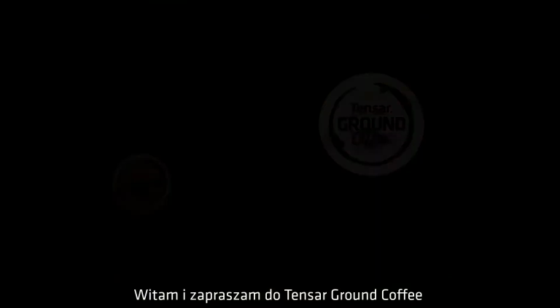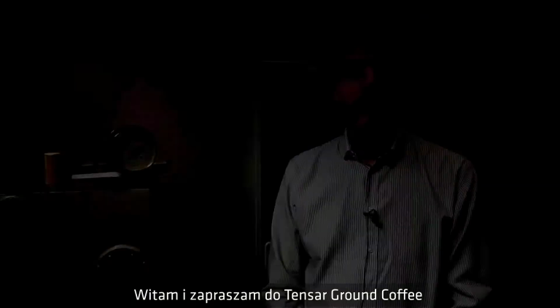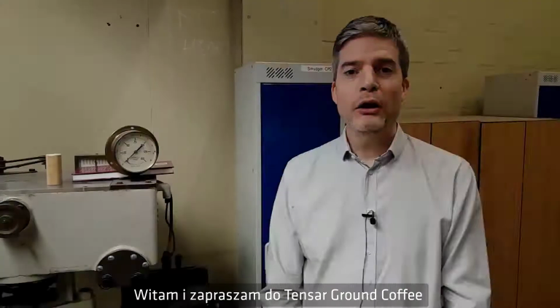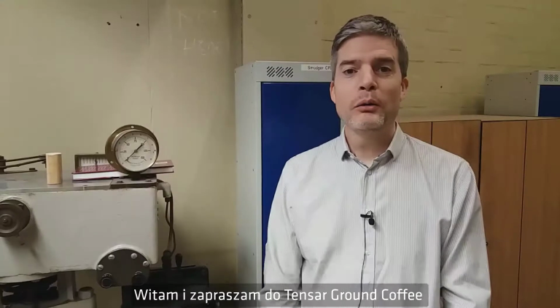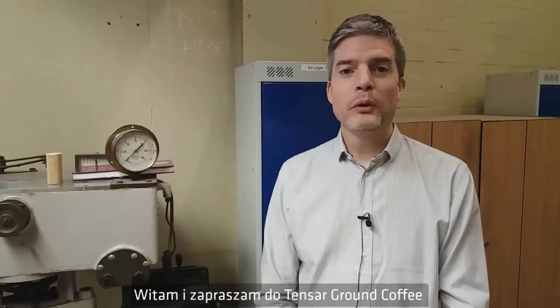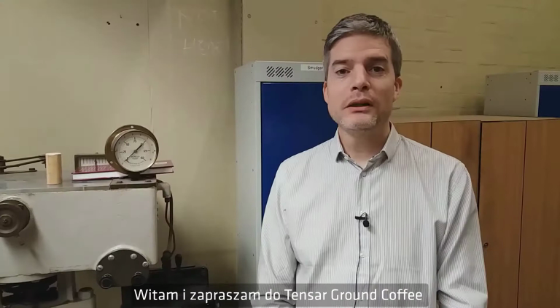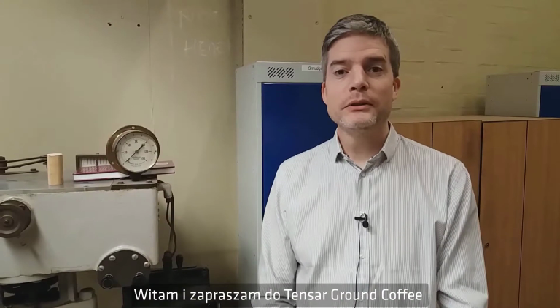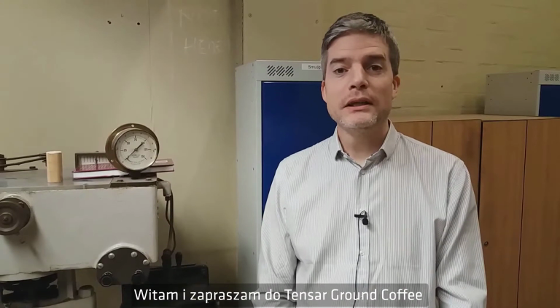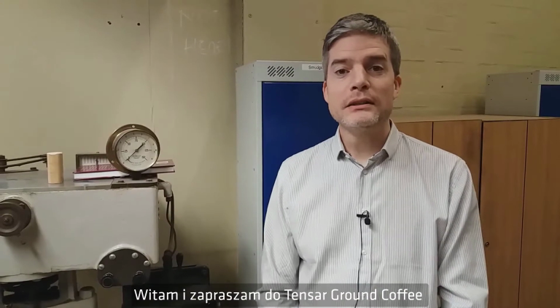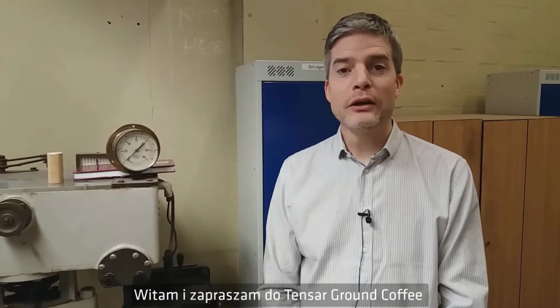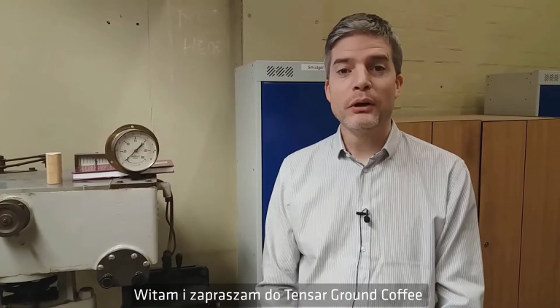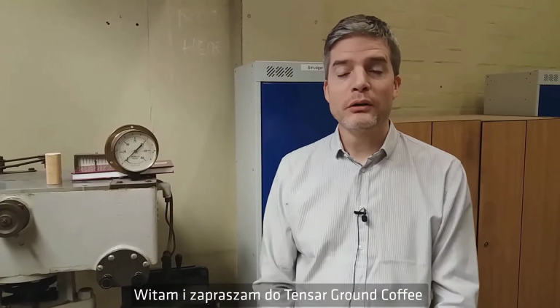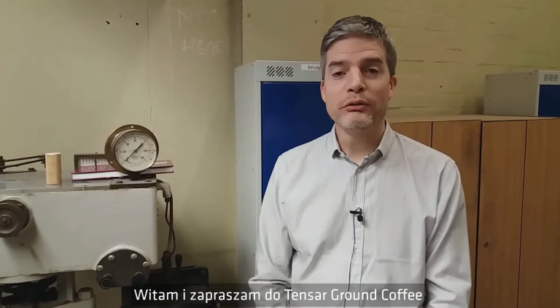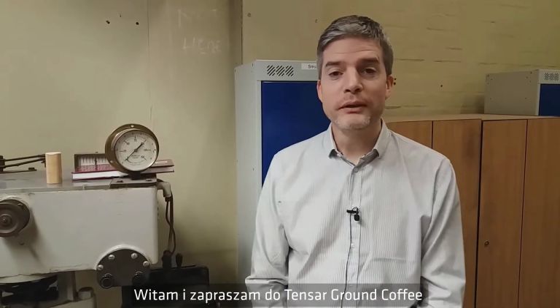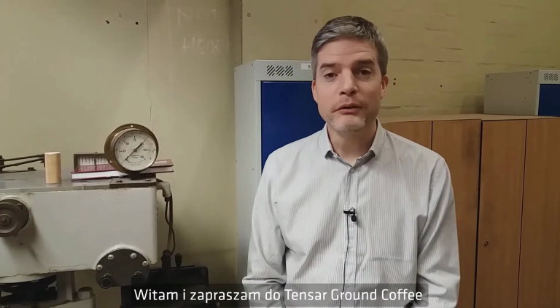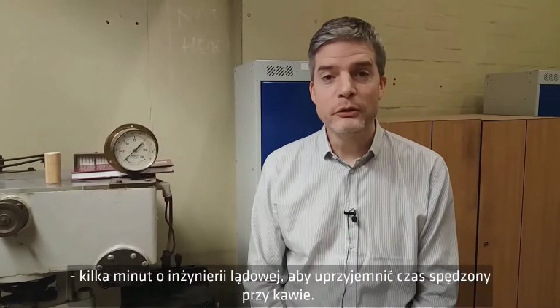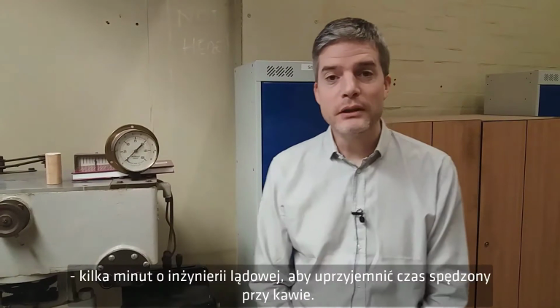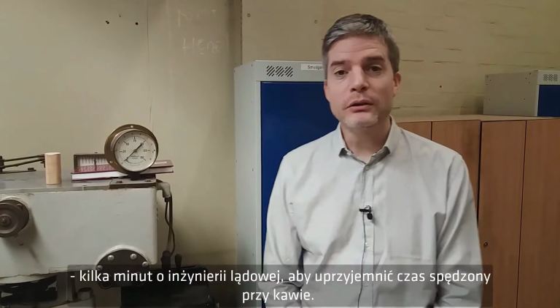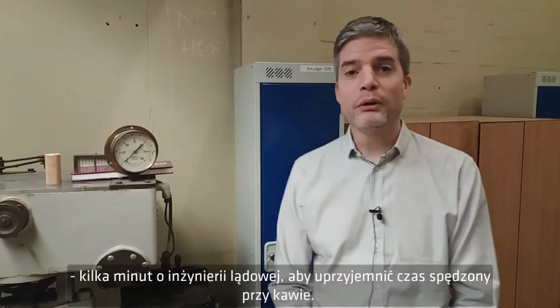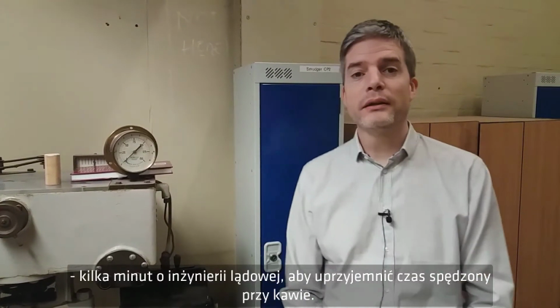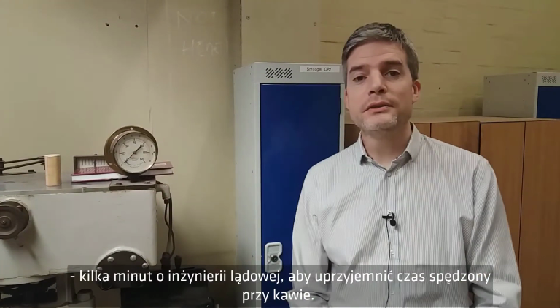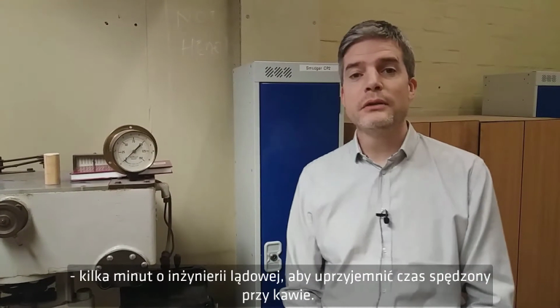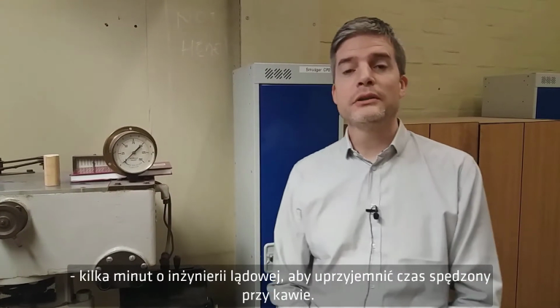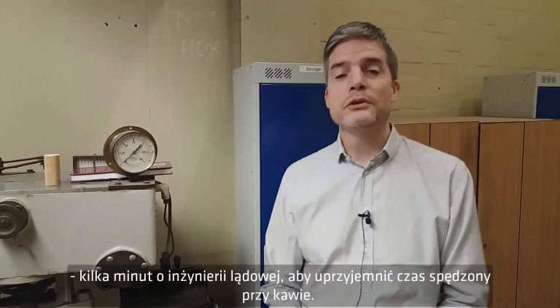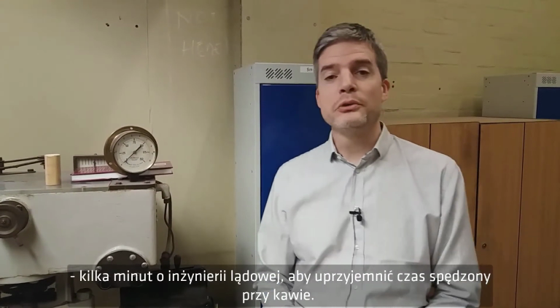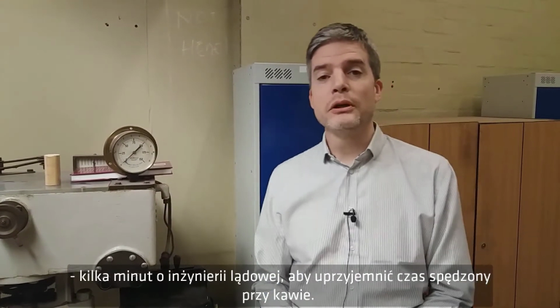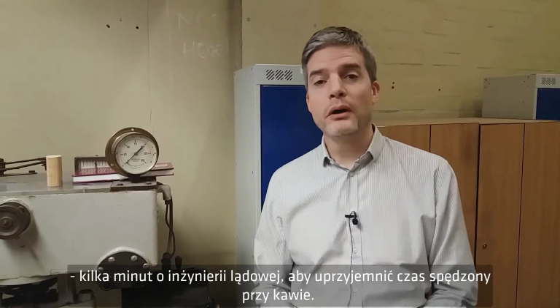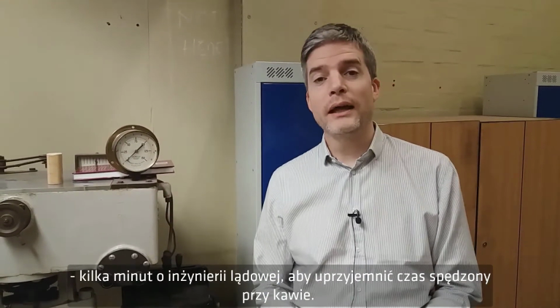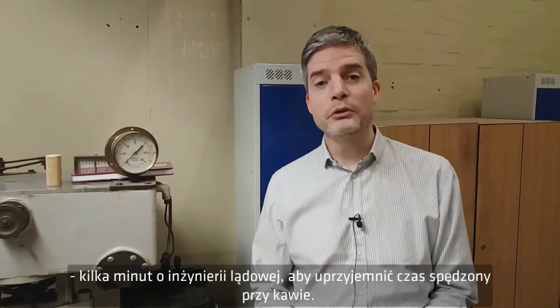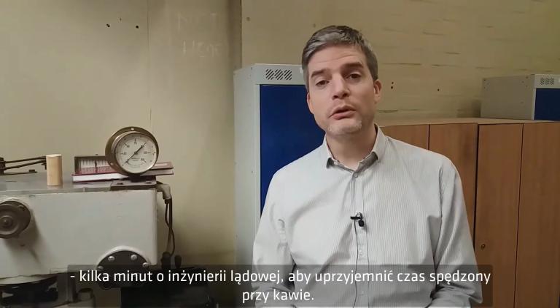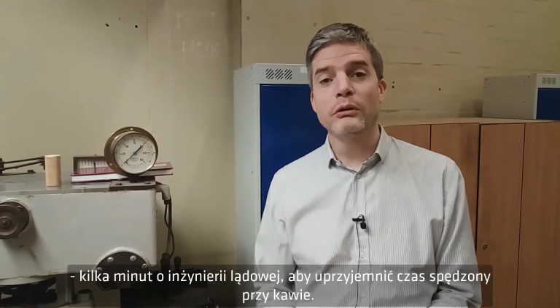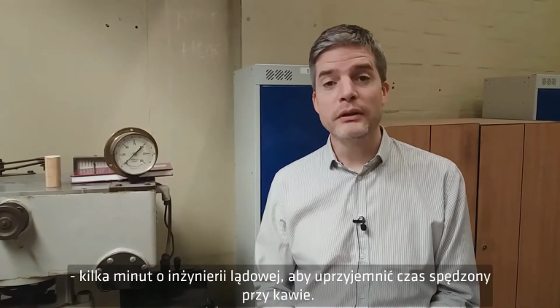Hello and welcome to Tensile Ground Coffee — a few minutes on ground engineering to enjoy while having your coffee.